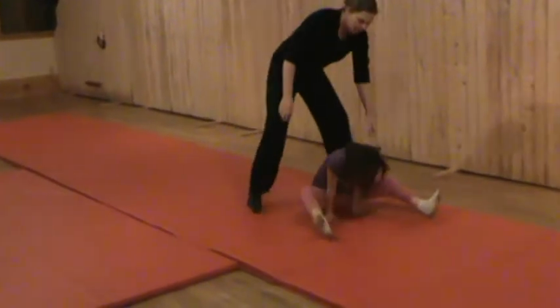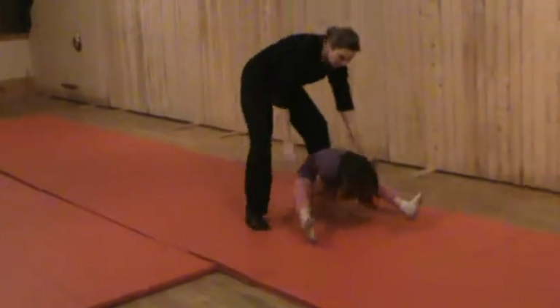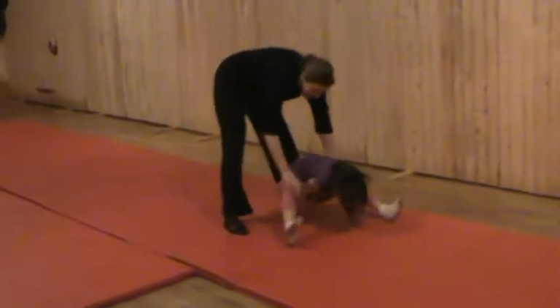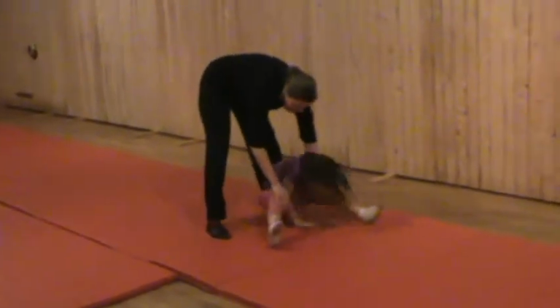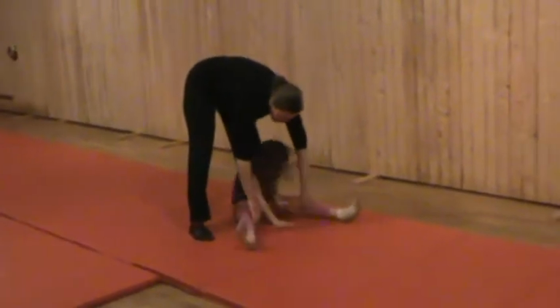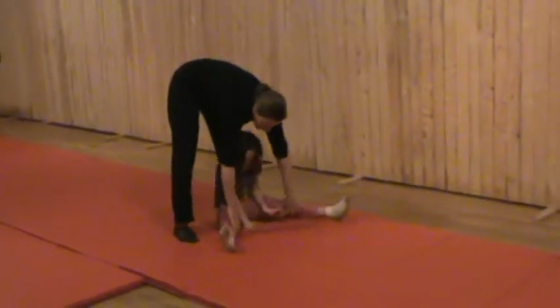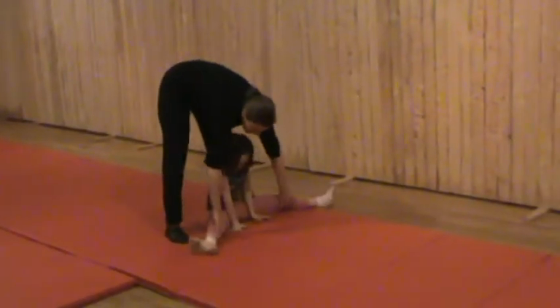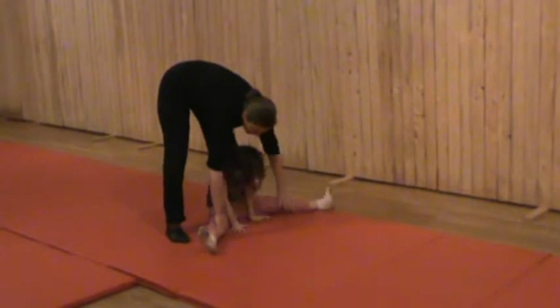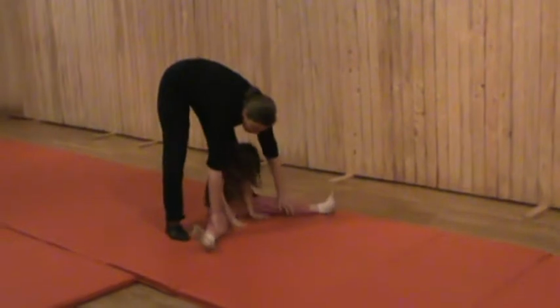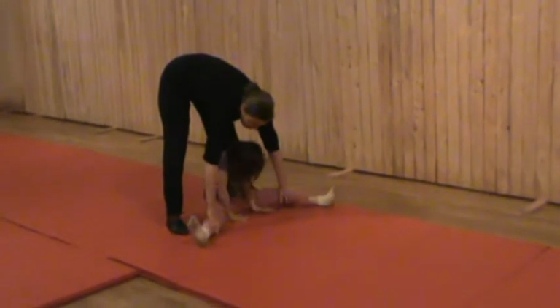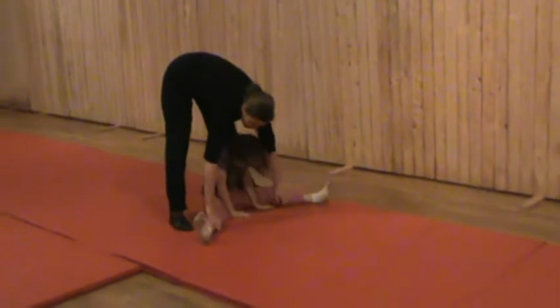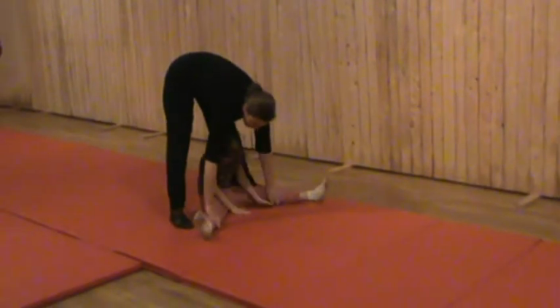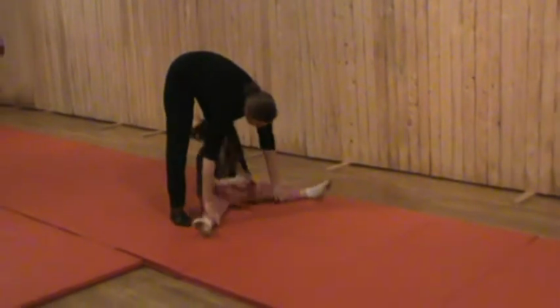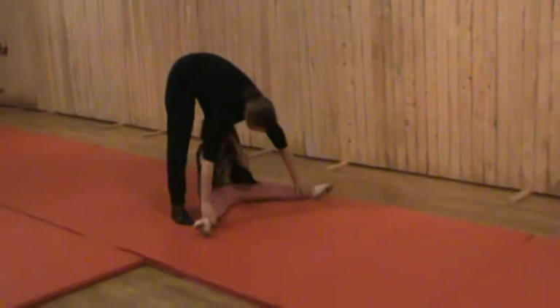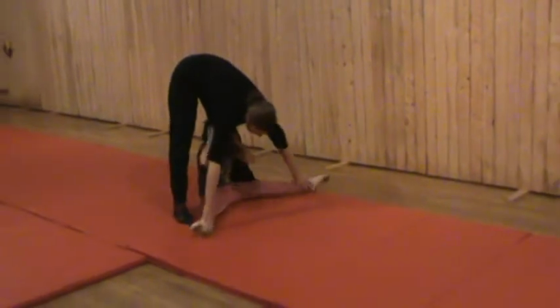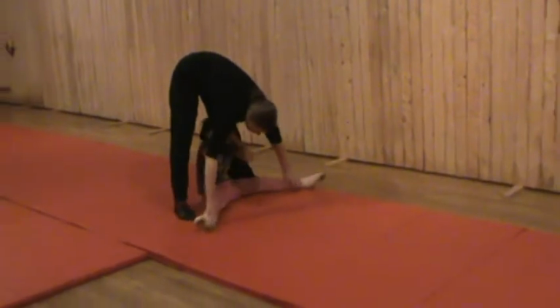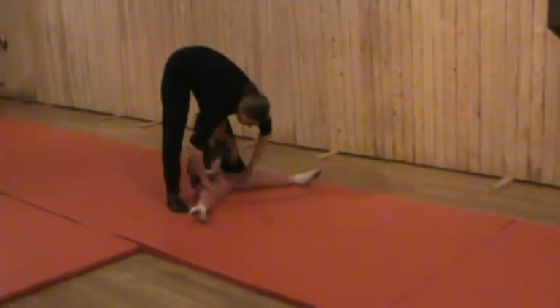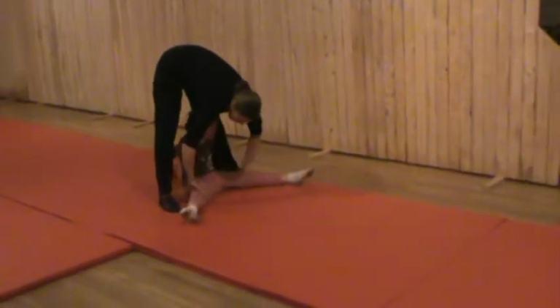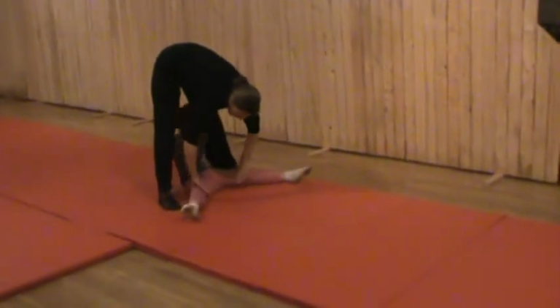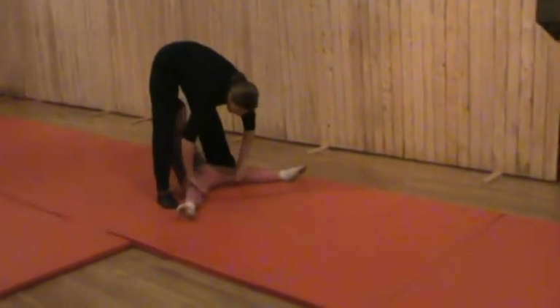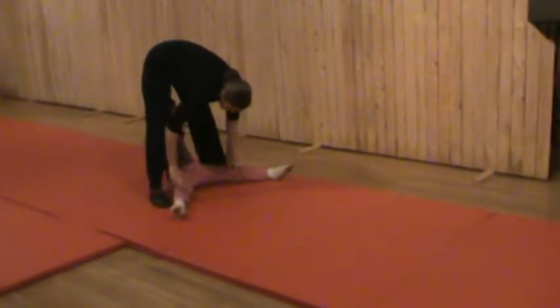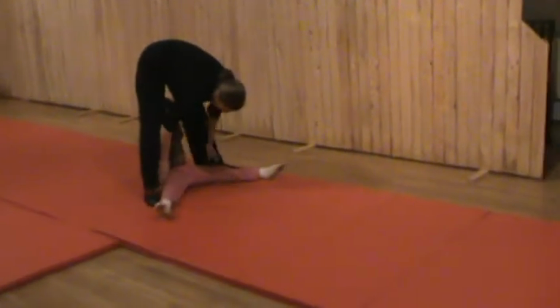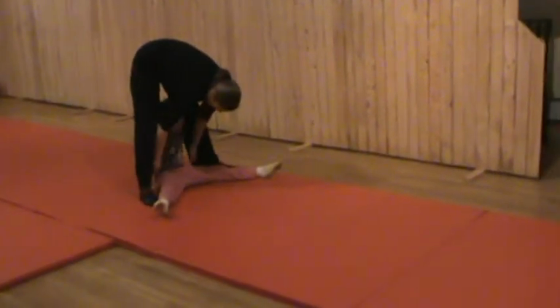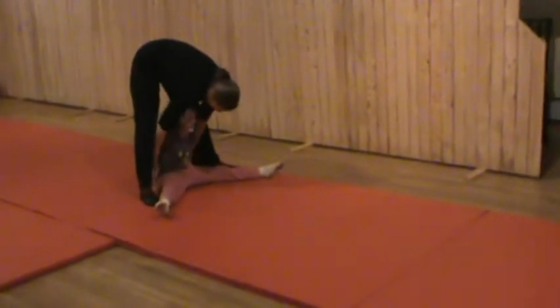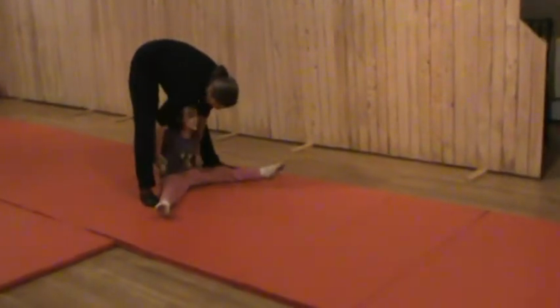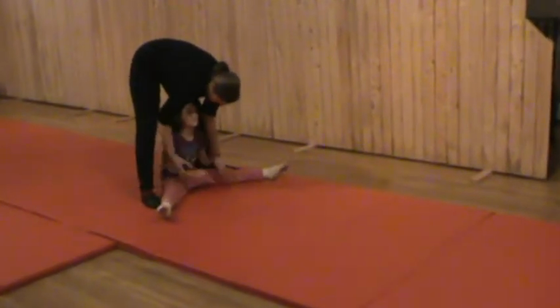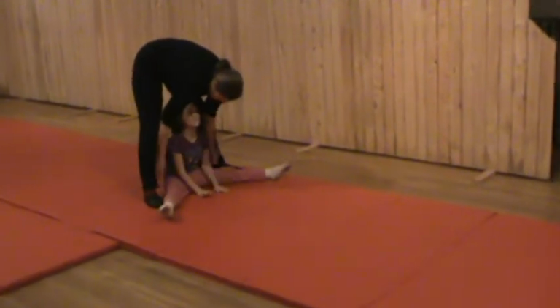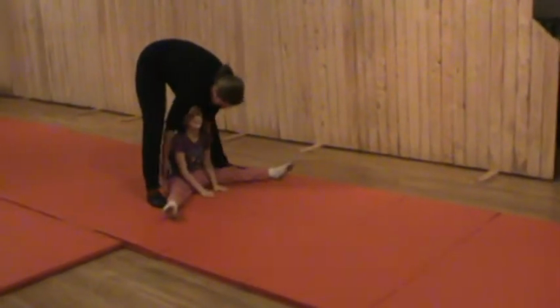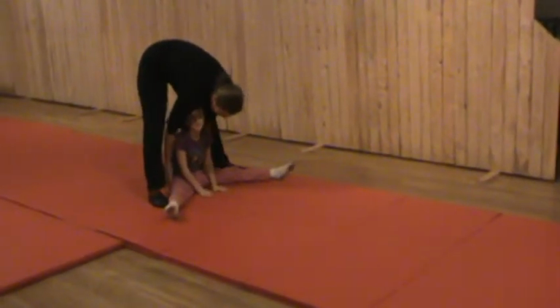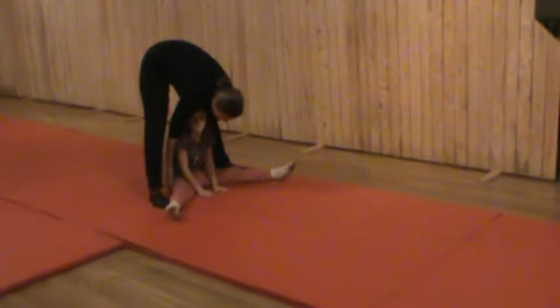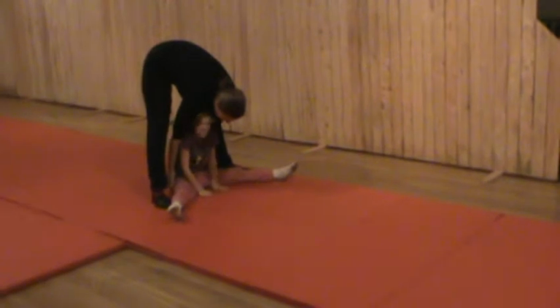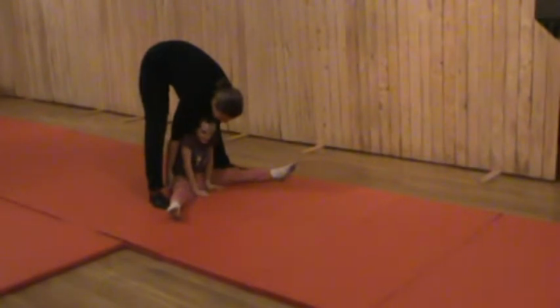Straight leg, straight, straight, straight. Point. Can you tighten those legs up? Can I turn it in? Yes.